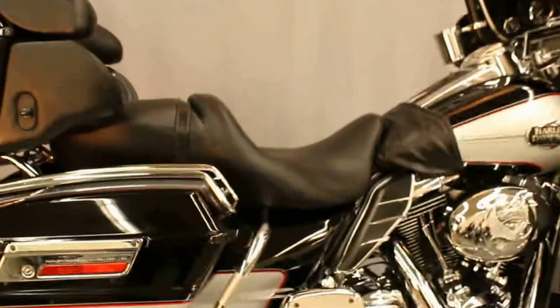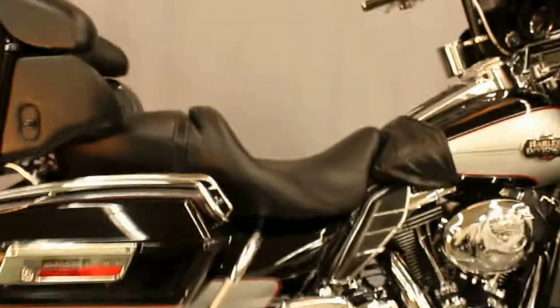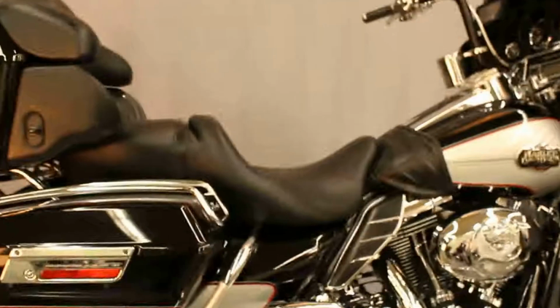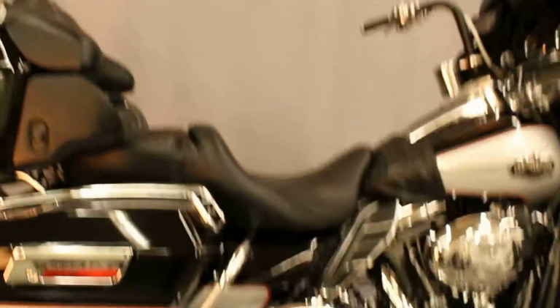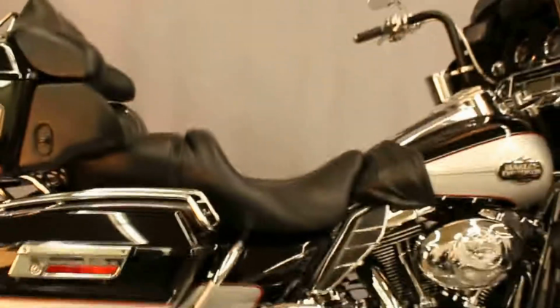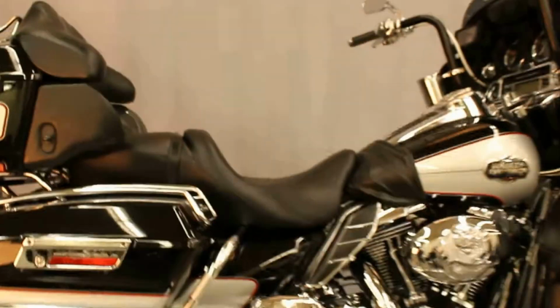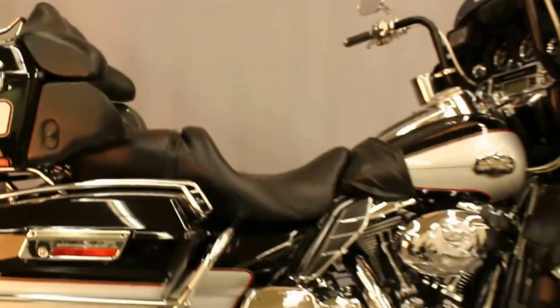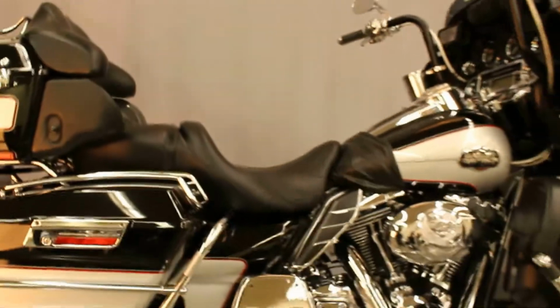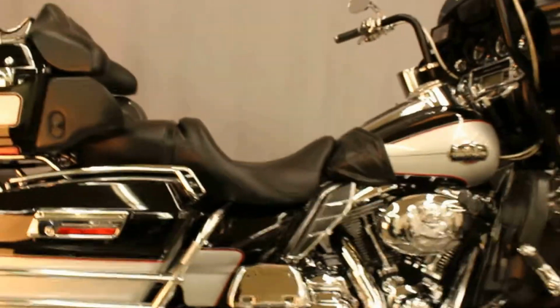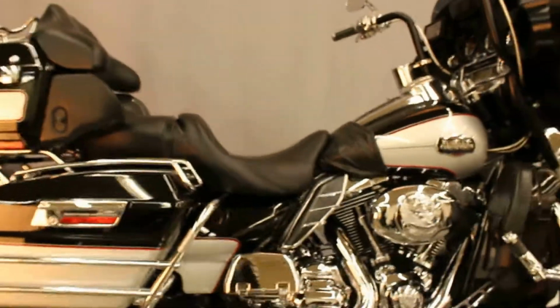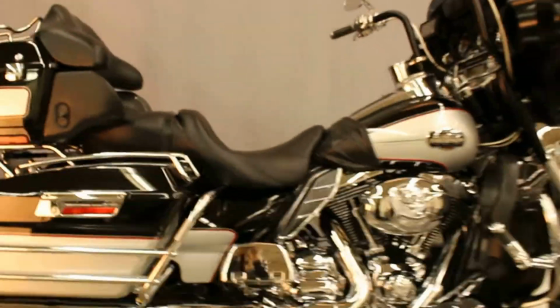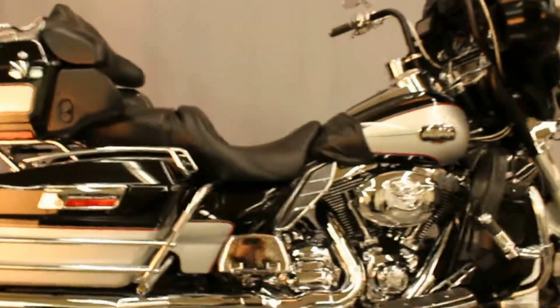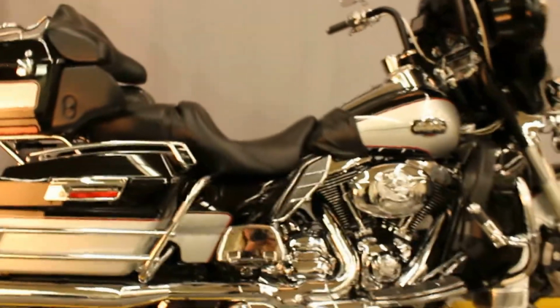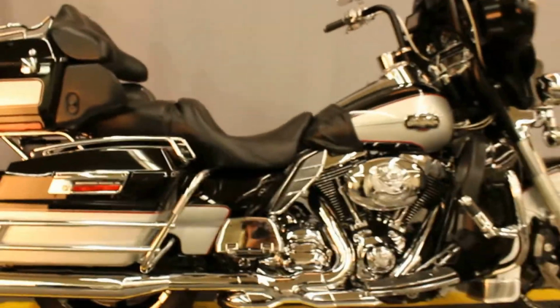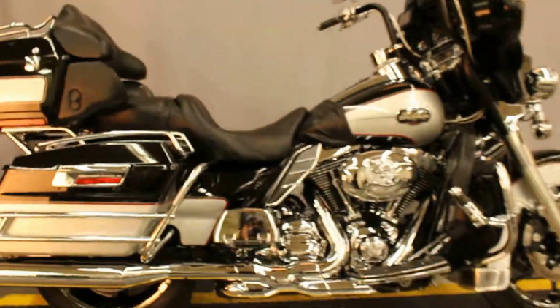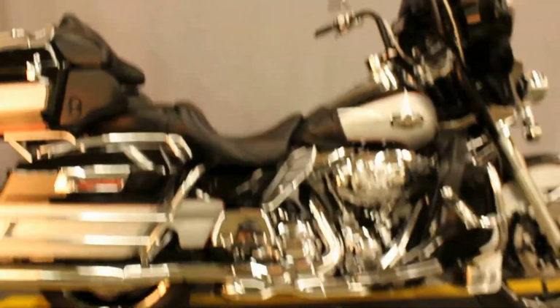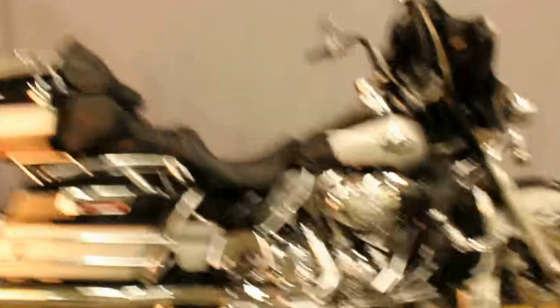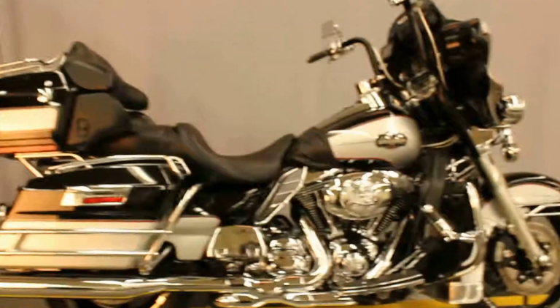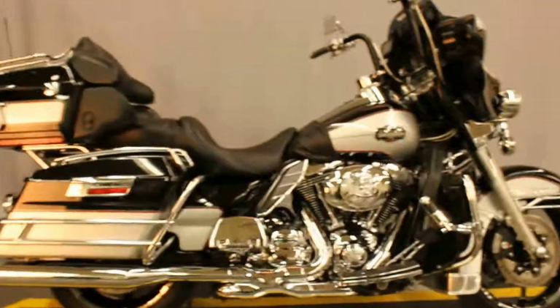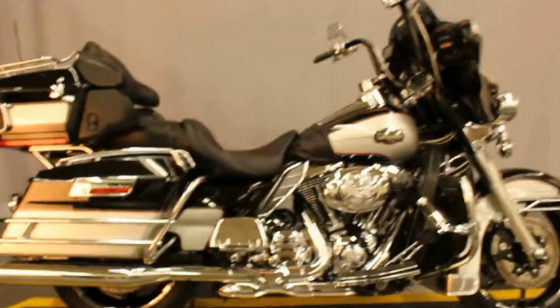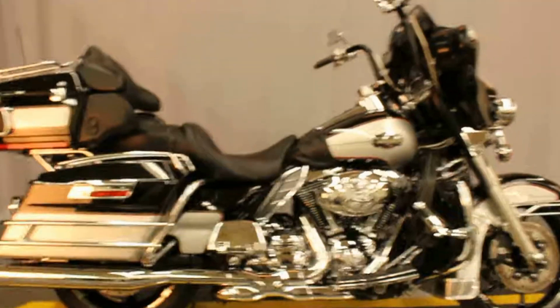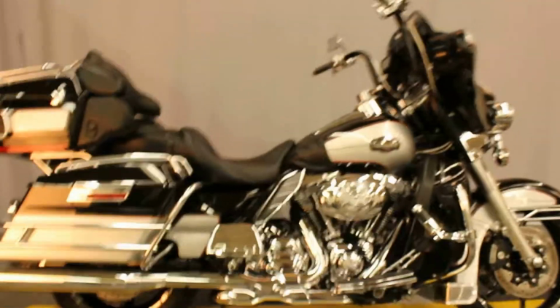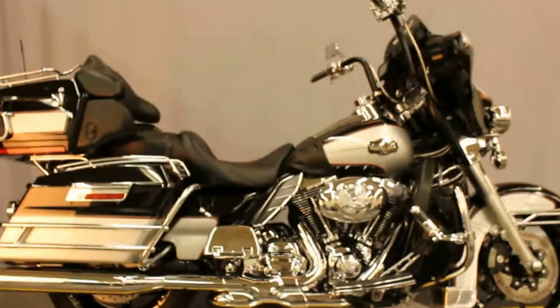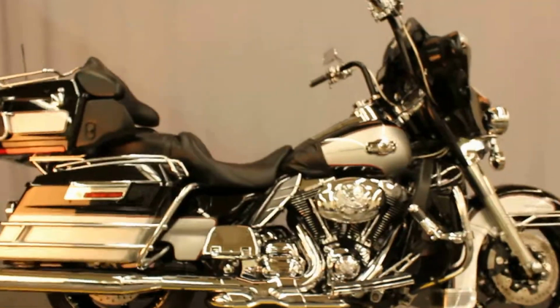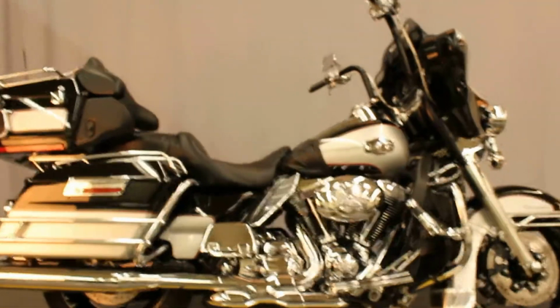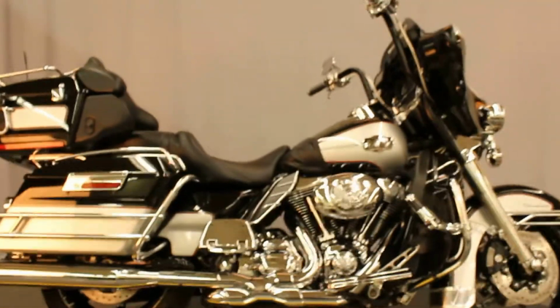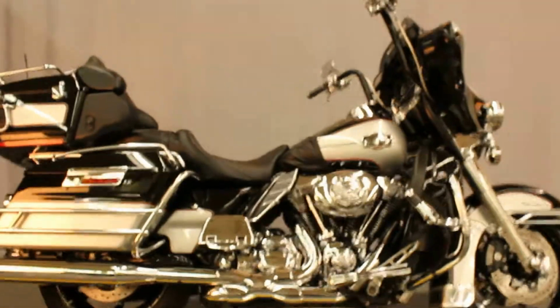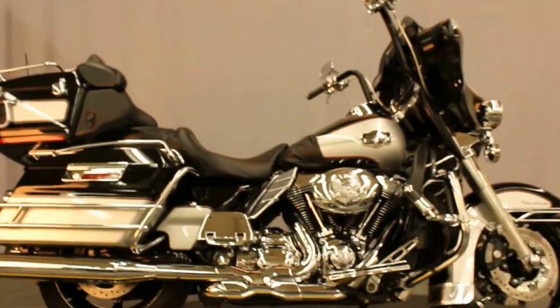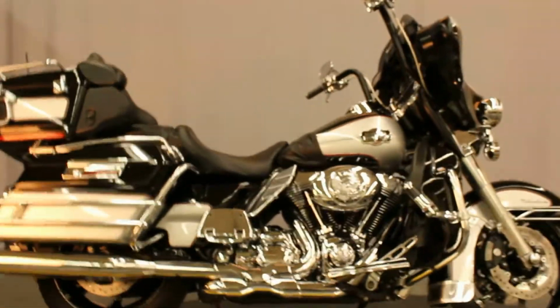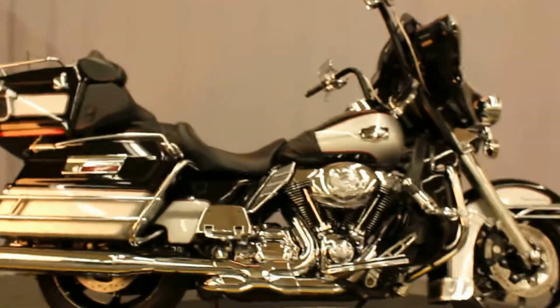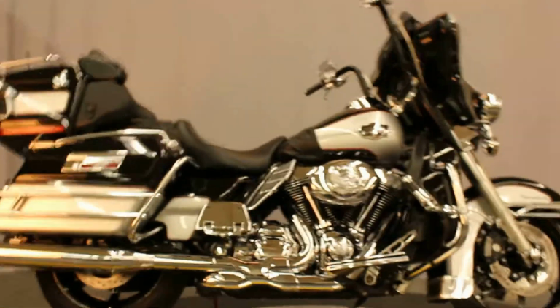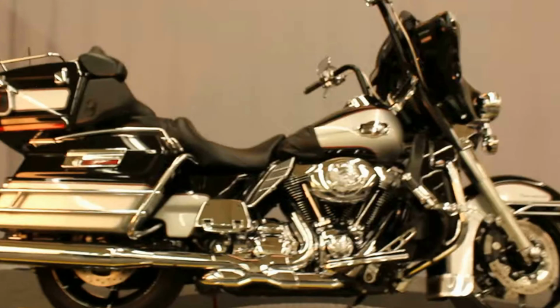This bike is available for test rides at Biggs Harley-Davidson in San Marcos.